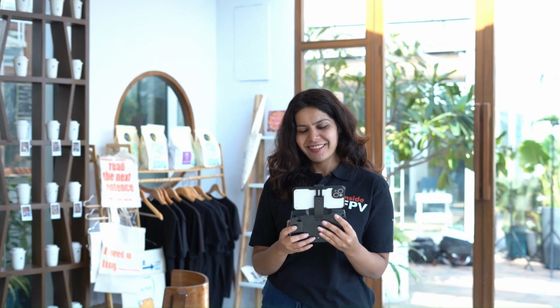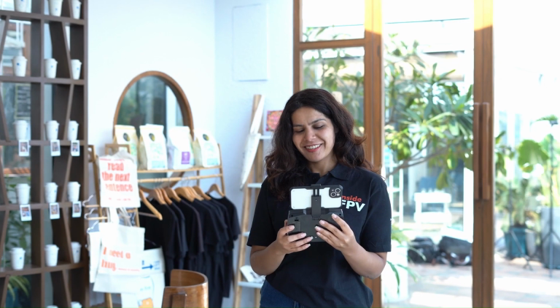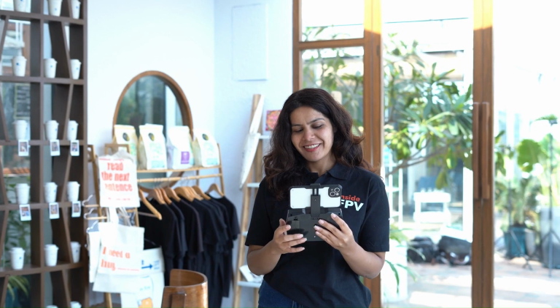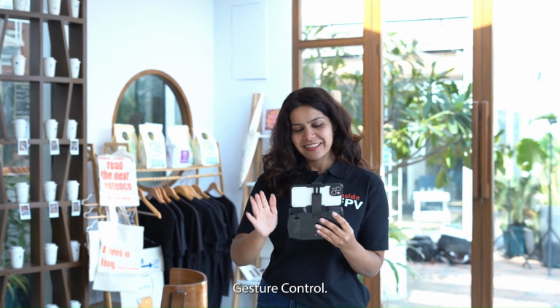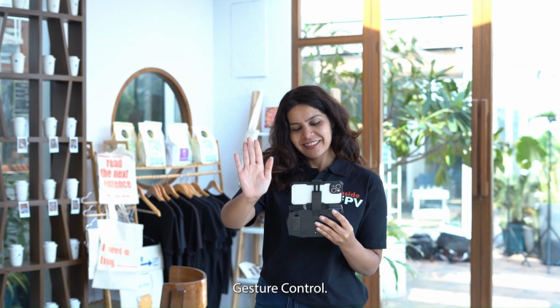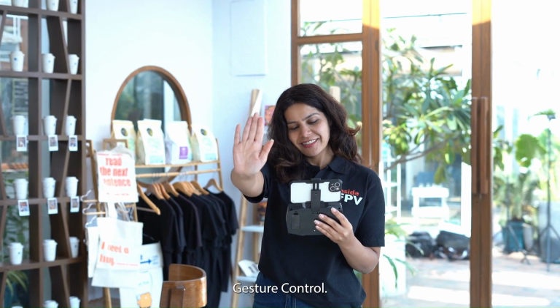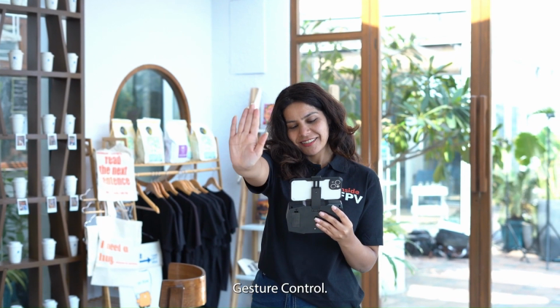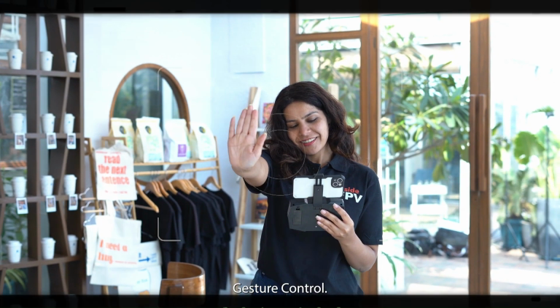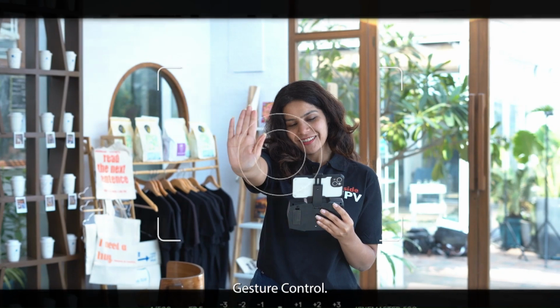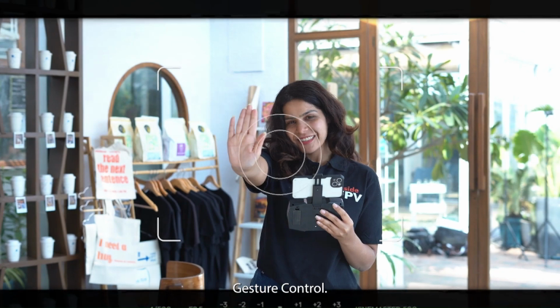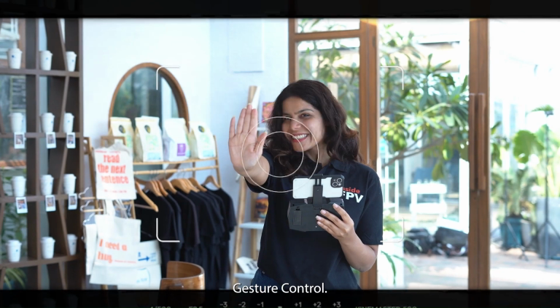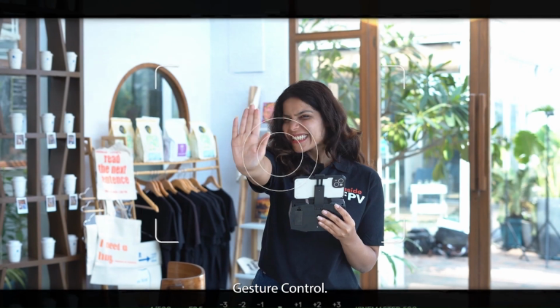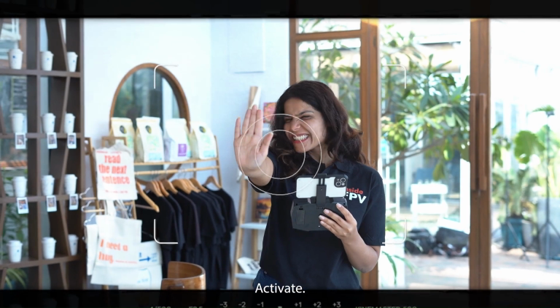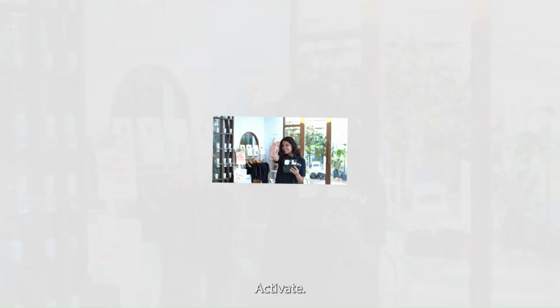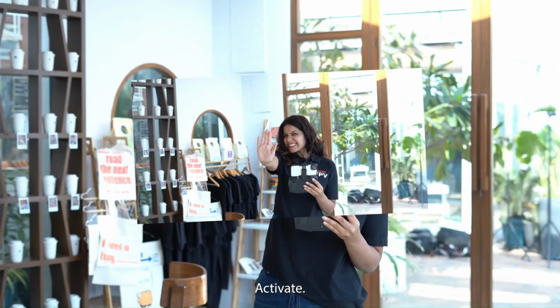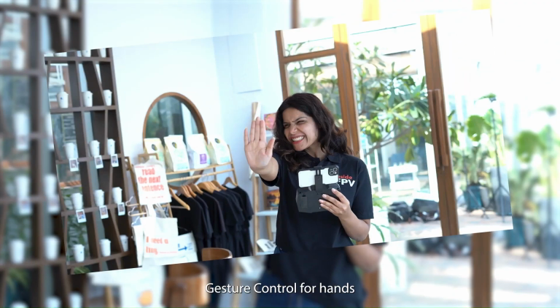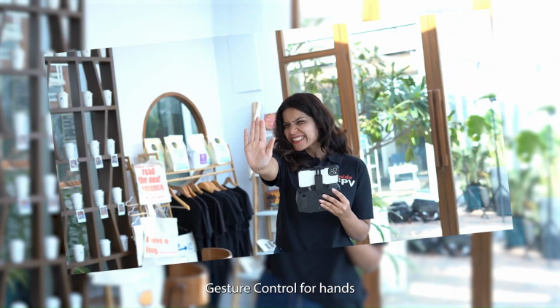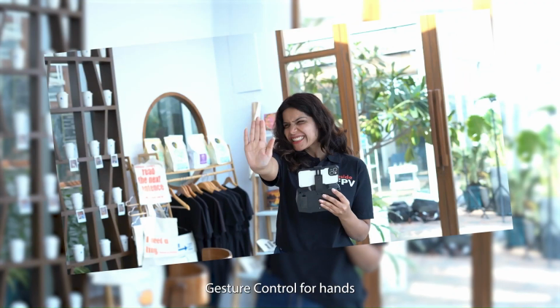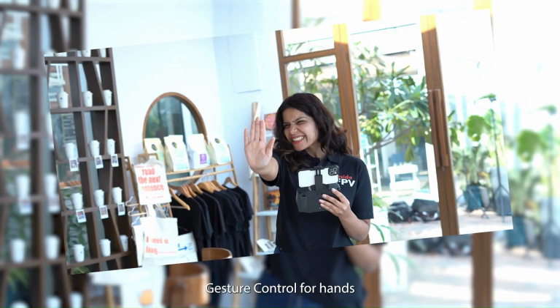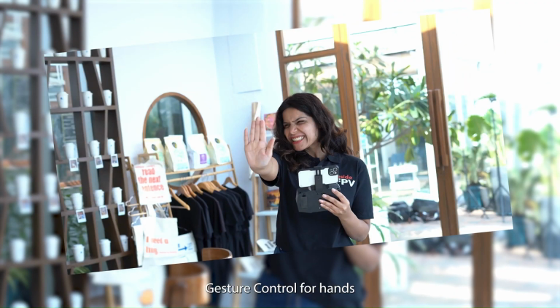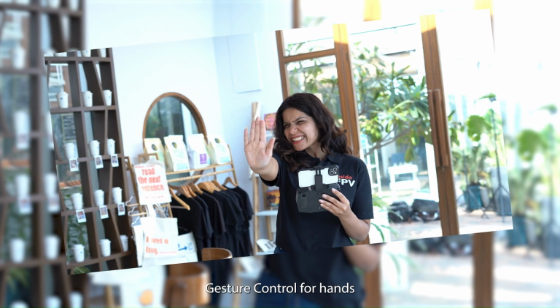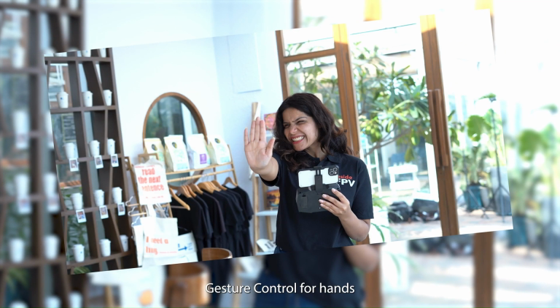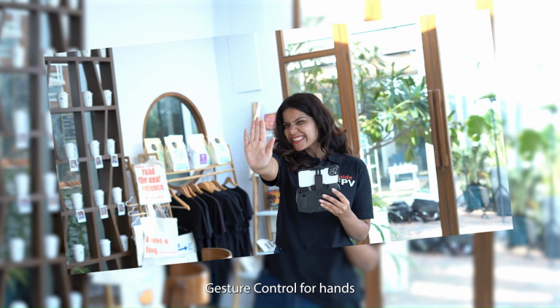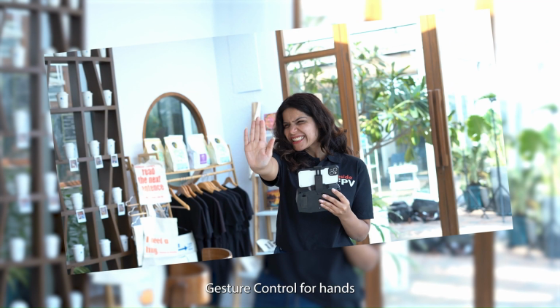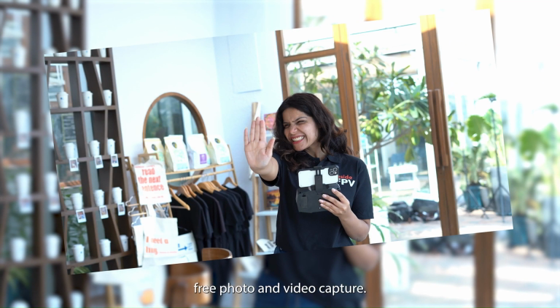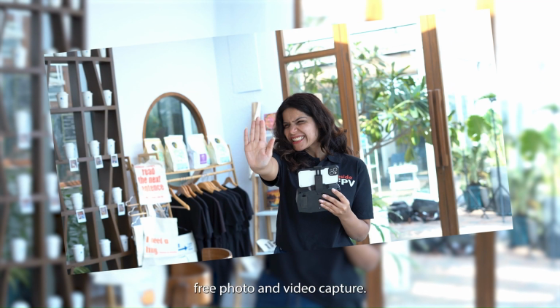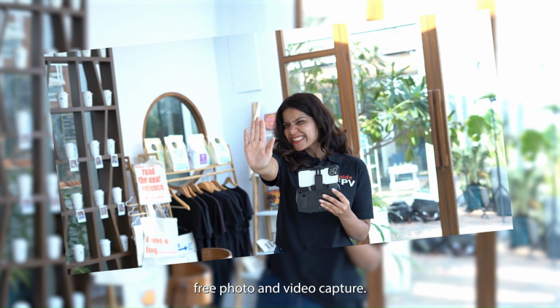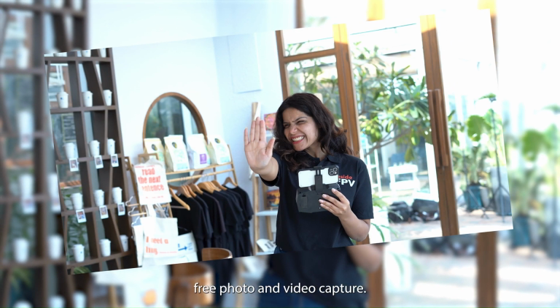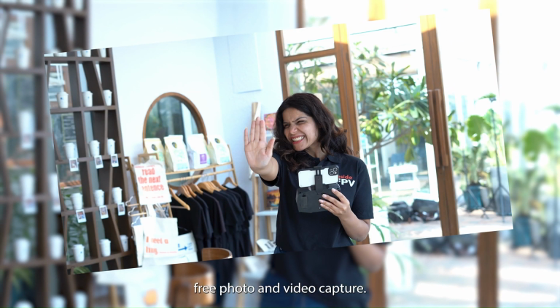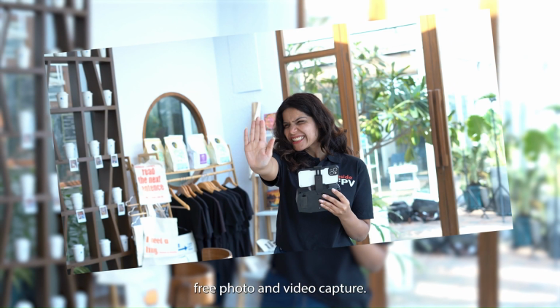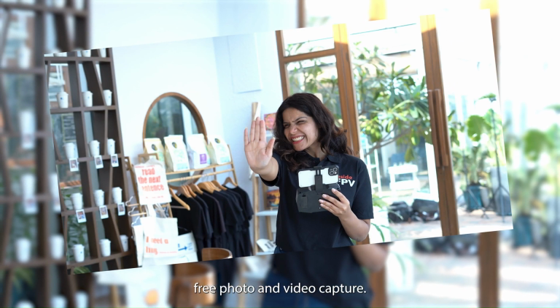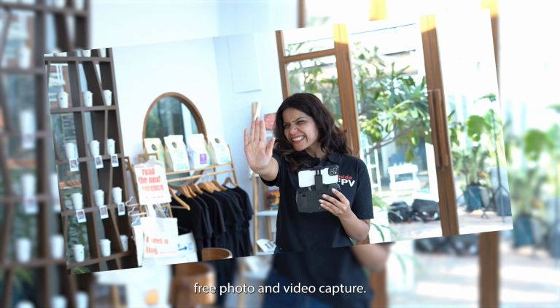4. Gesture control. Activate gesture control for hands-free photo and video capture.